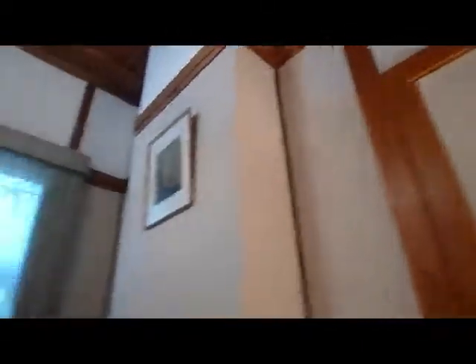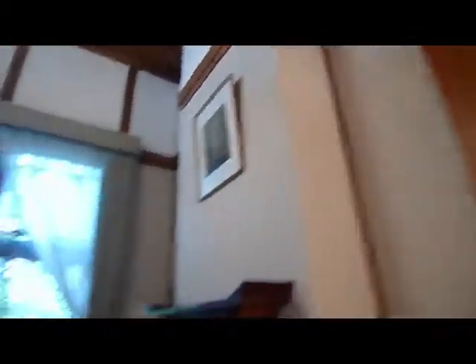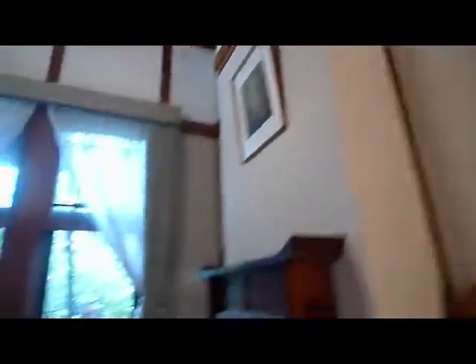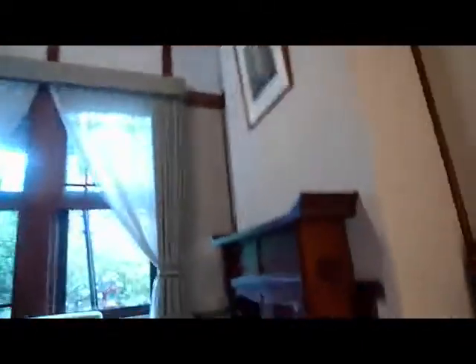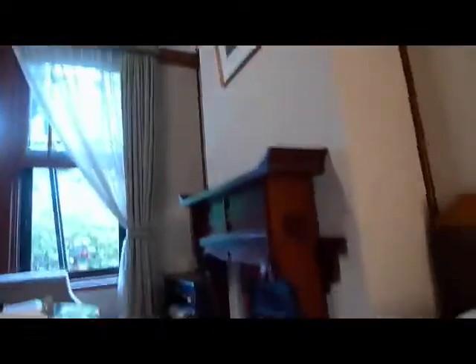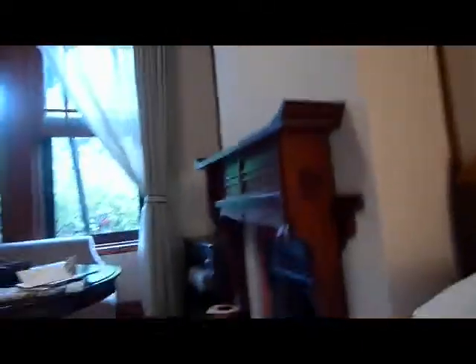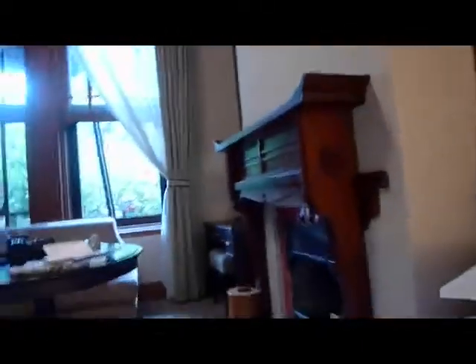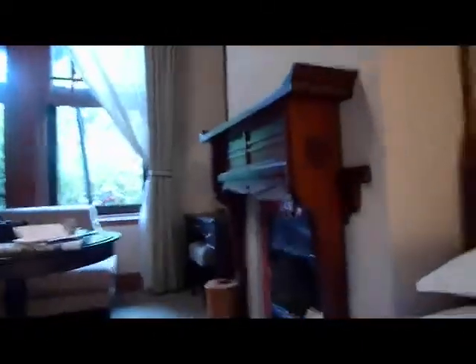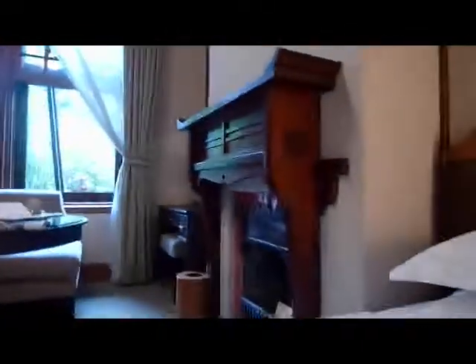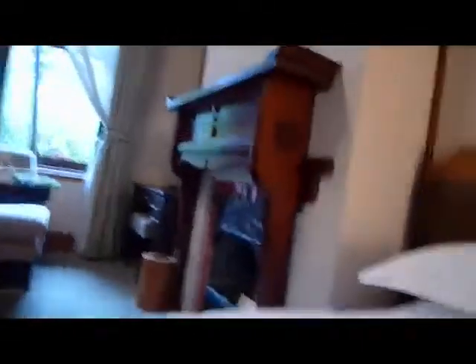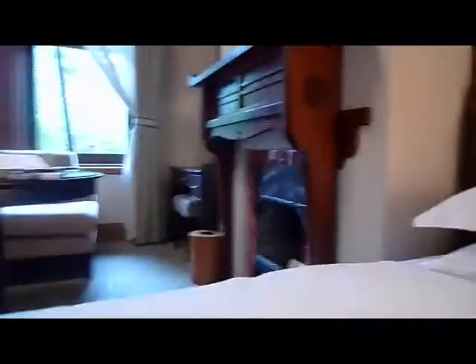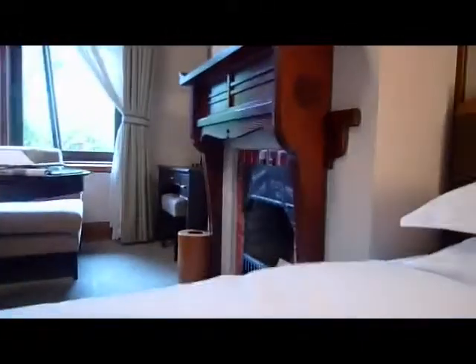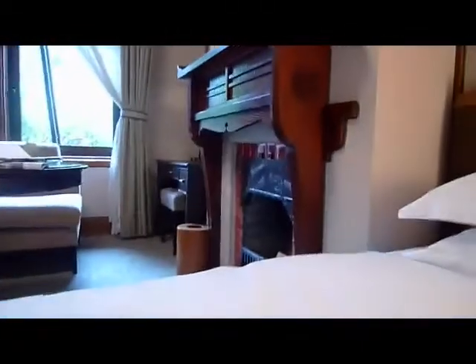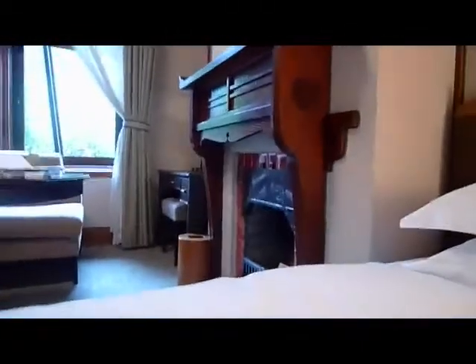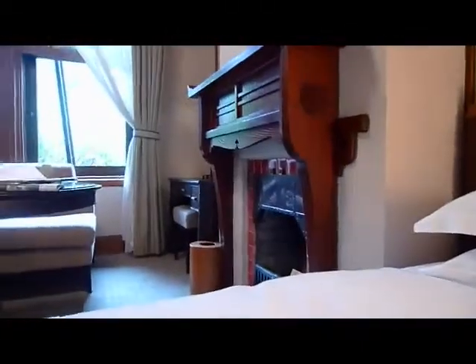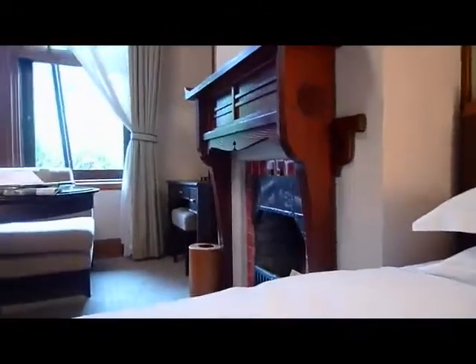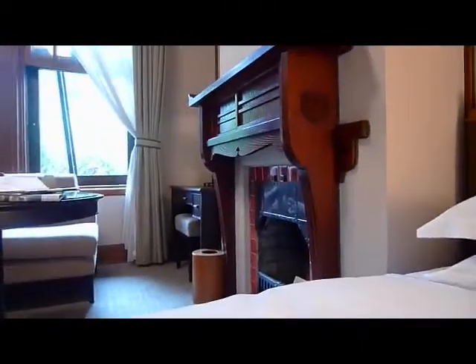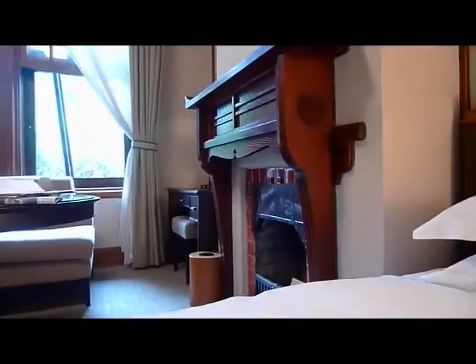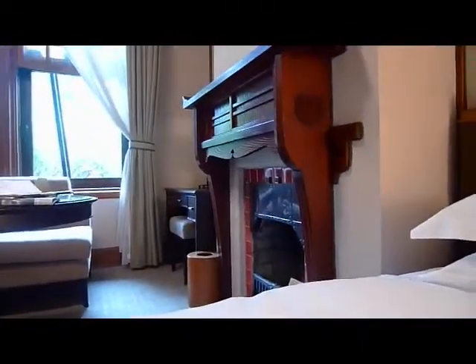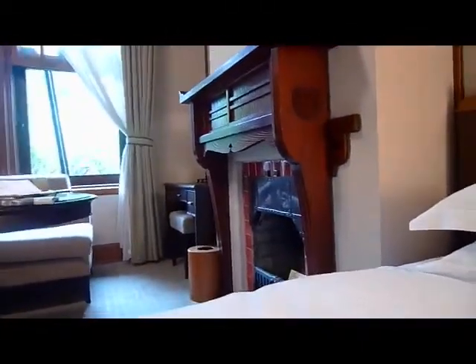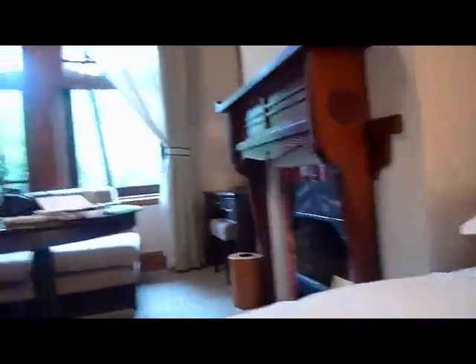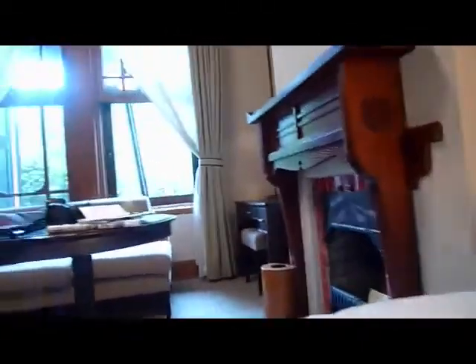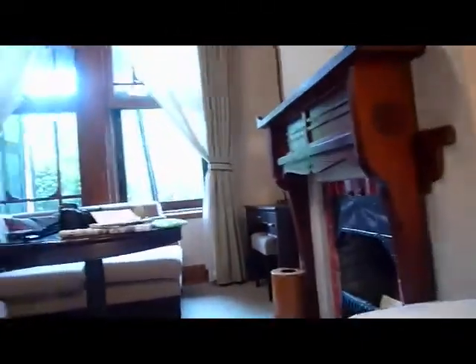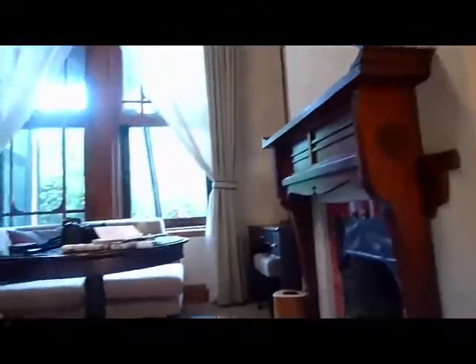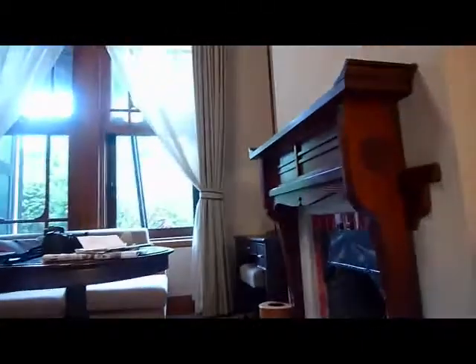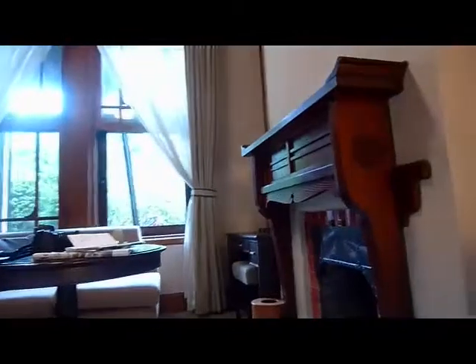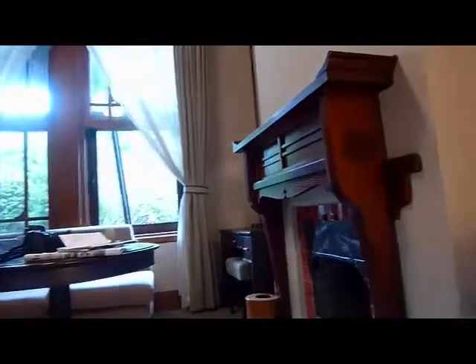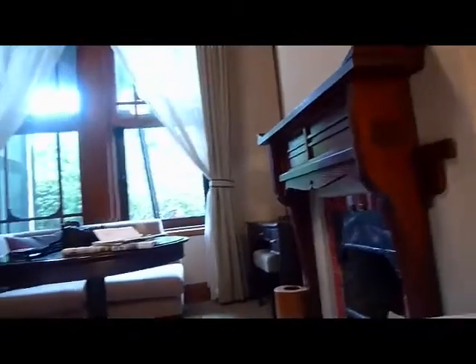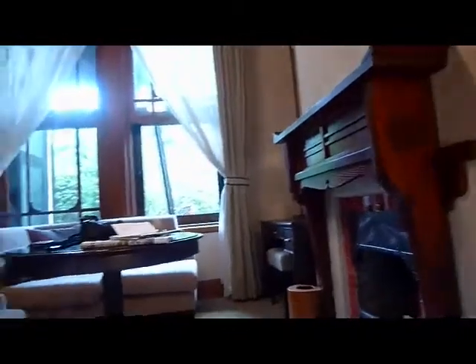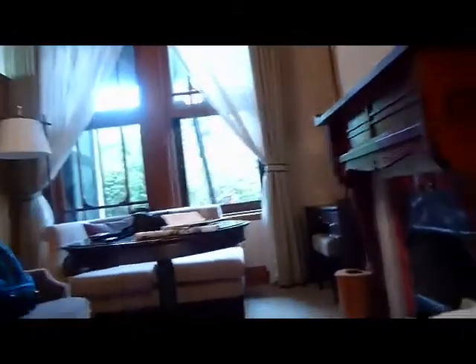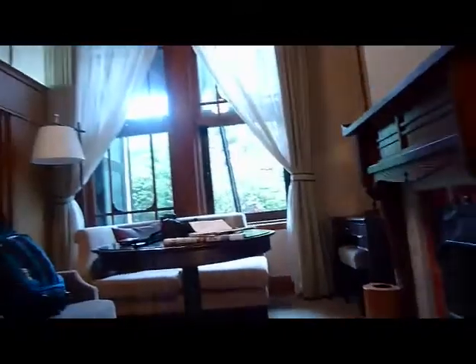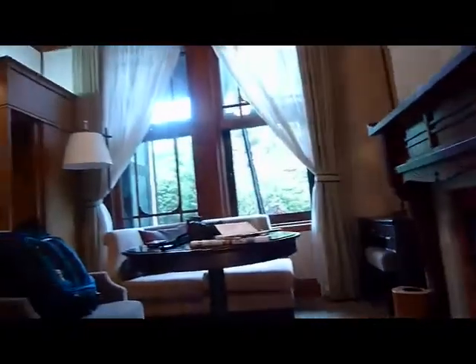And there's a fireplace over there. There's a sign in it that says: please no fire in the fireplace.